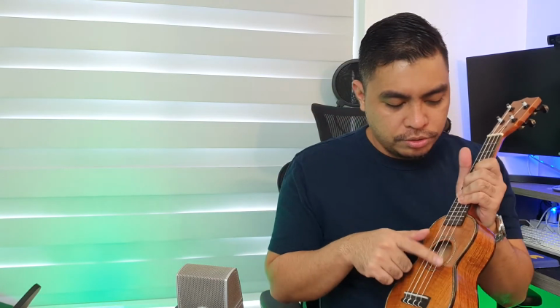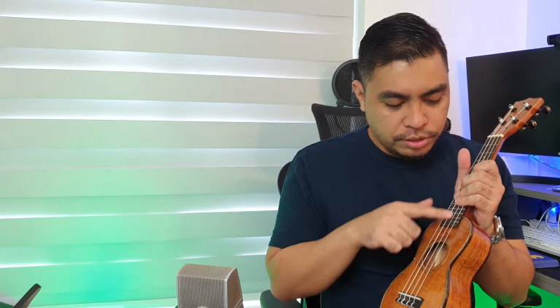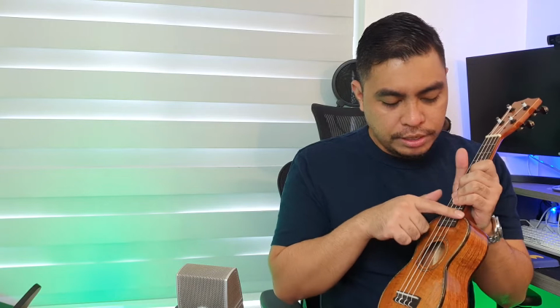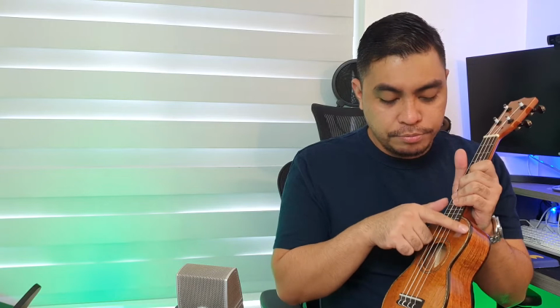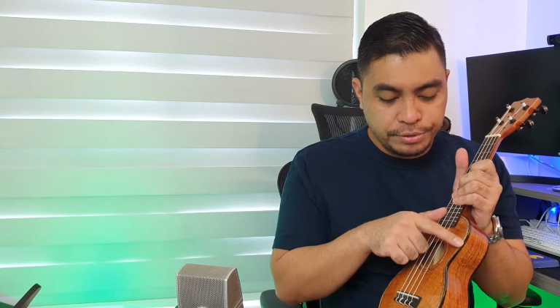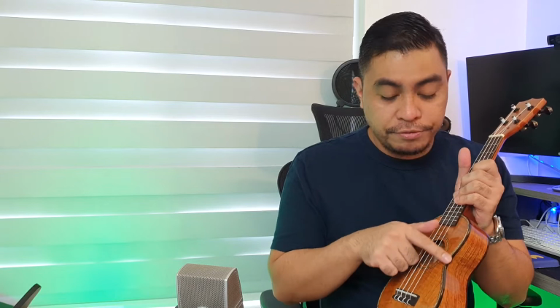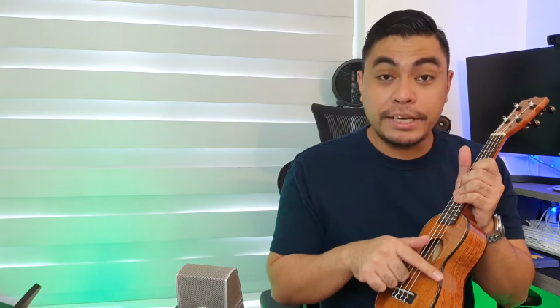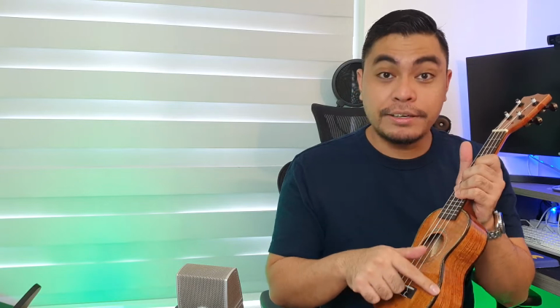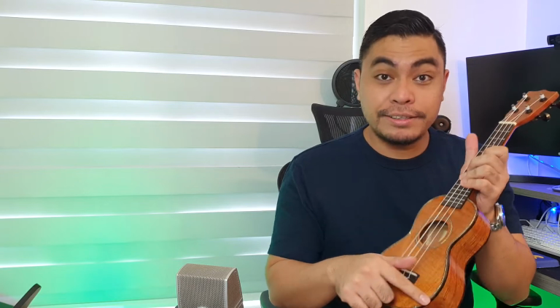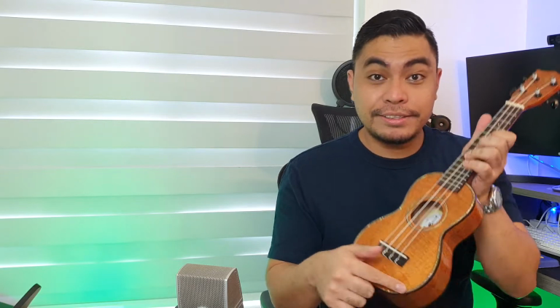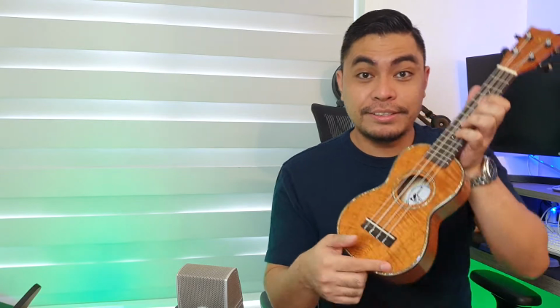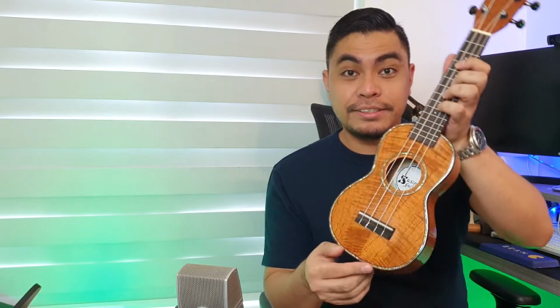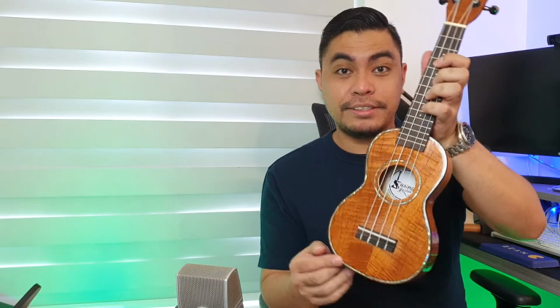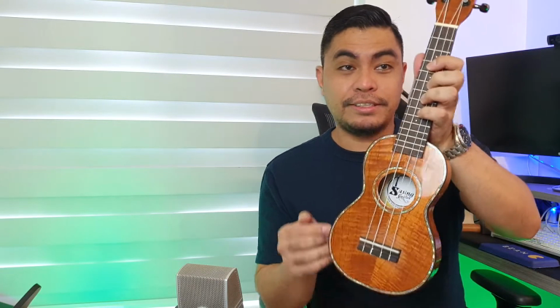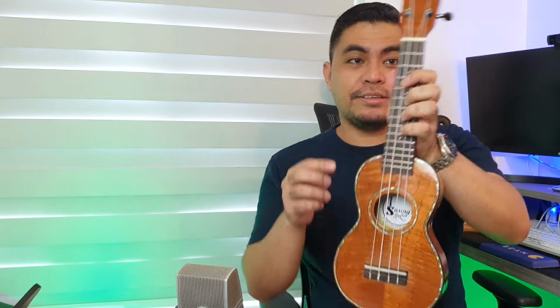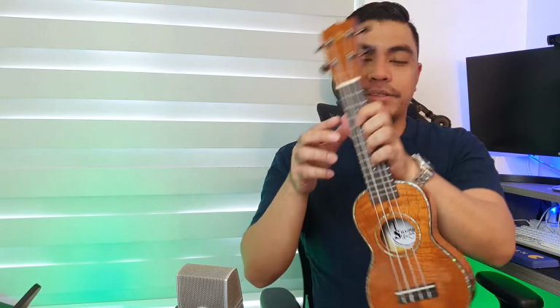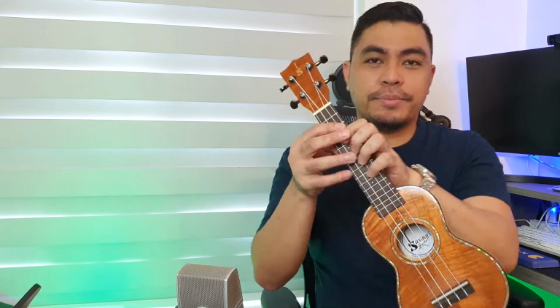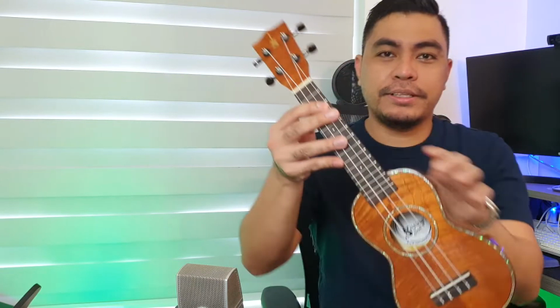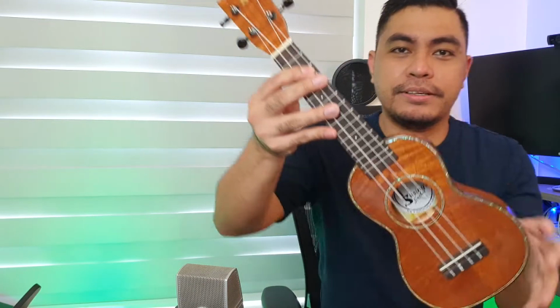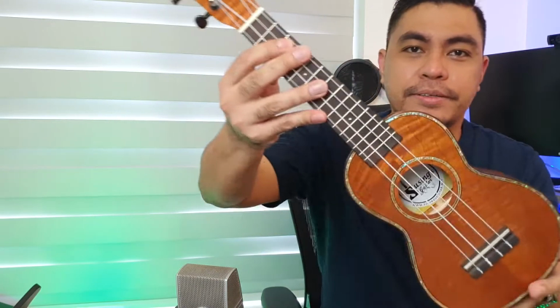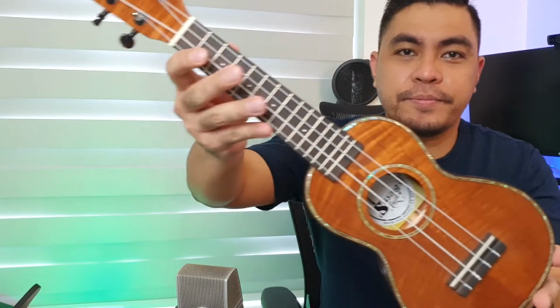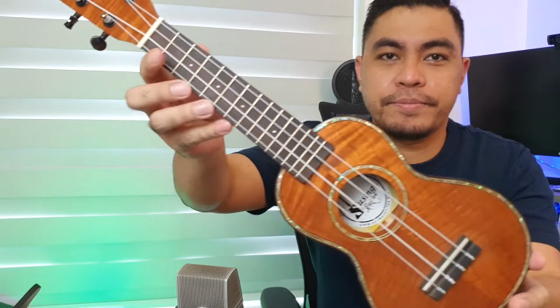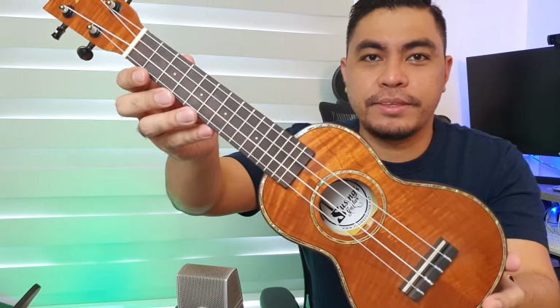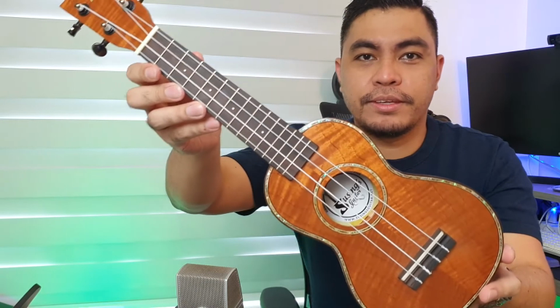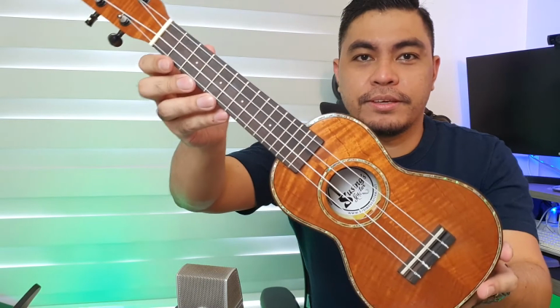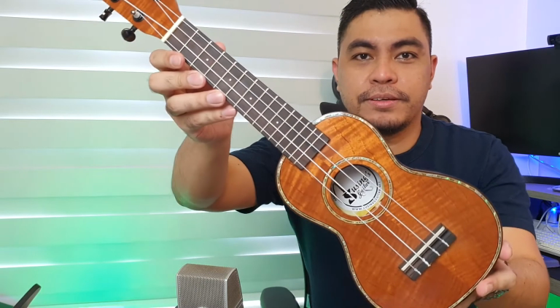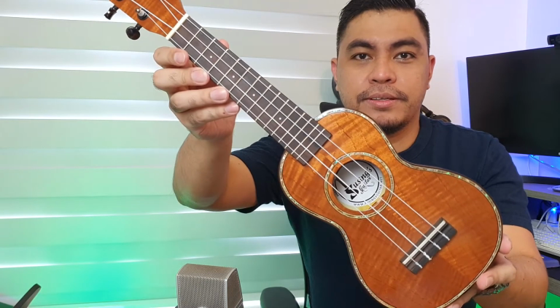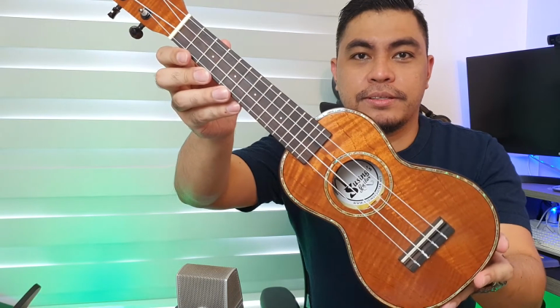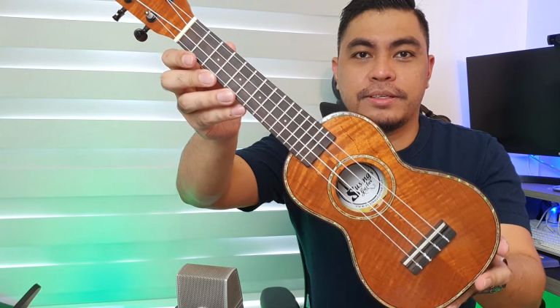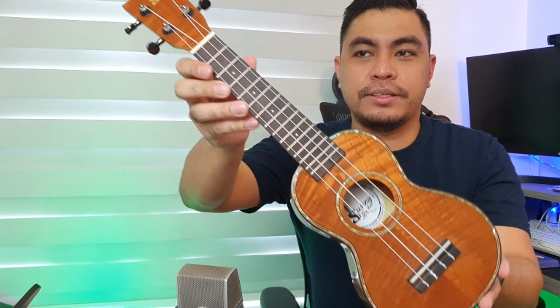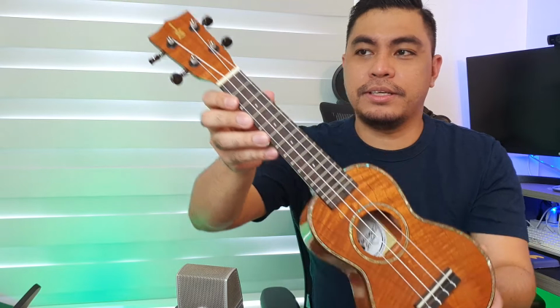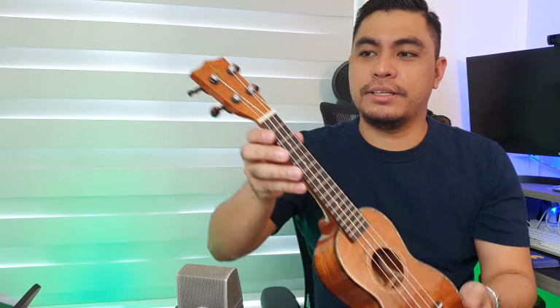And yung purfling. Ganda, pakita ka lang. Ganda.